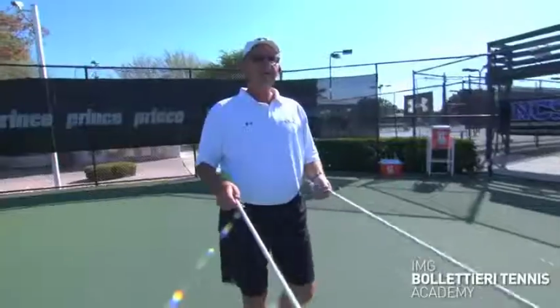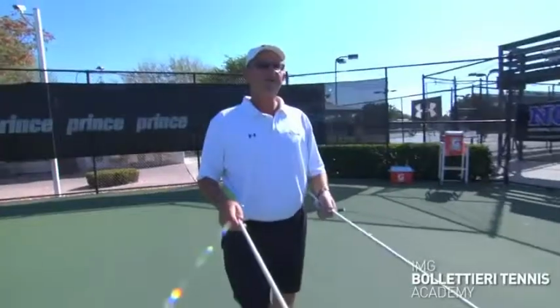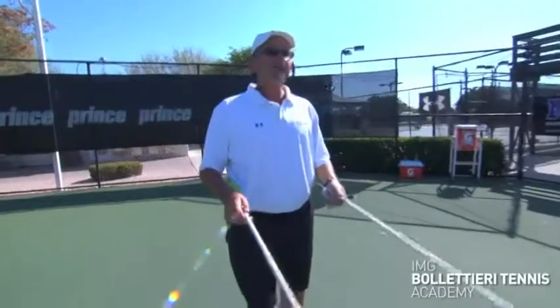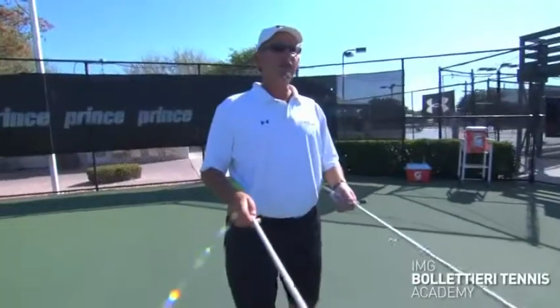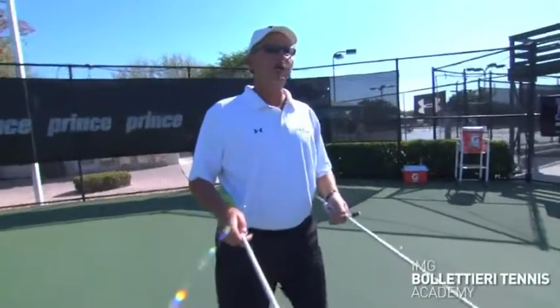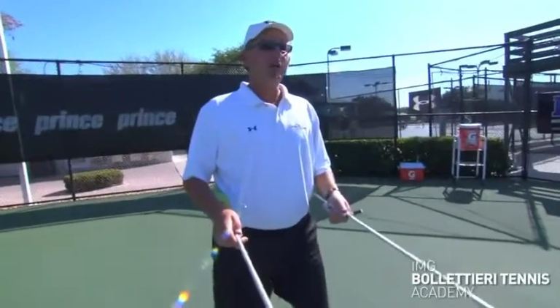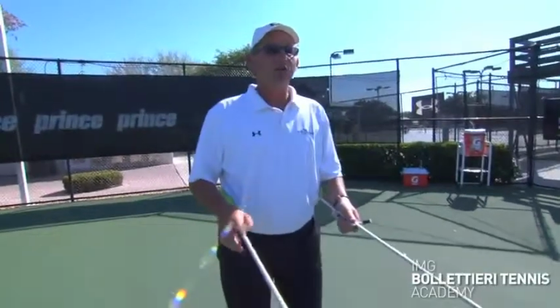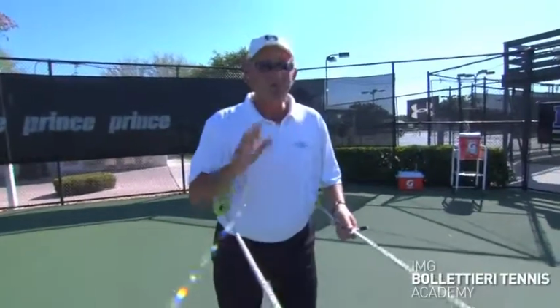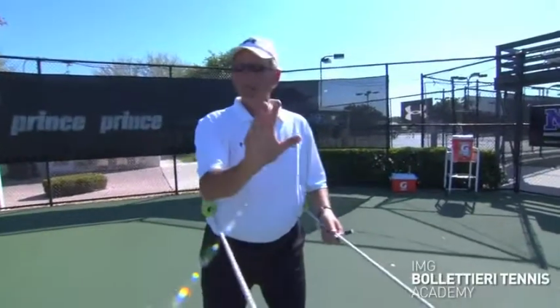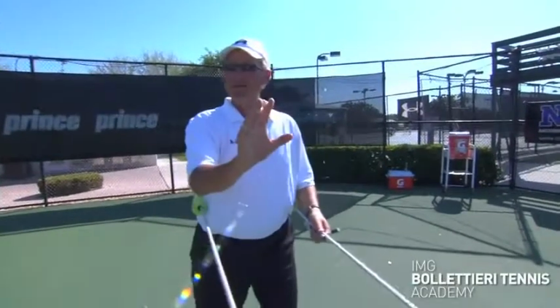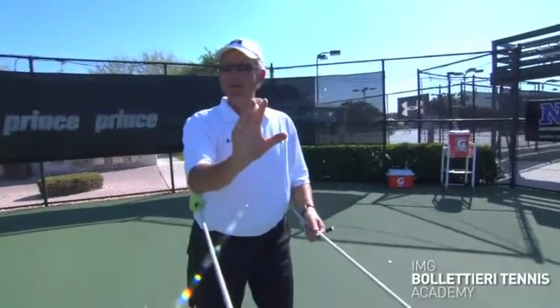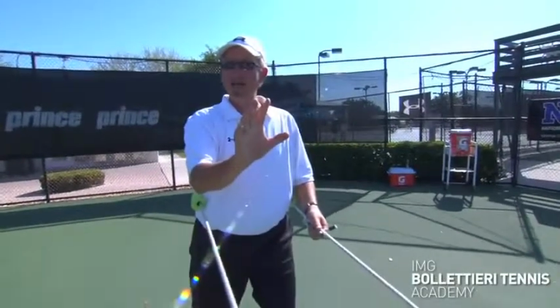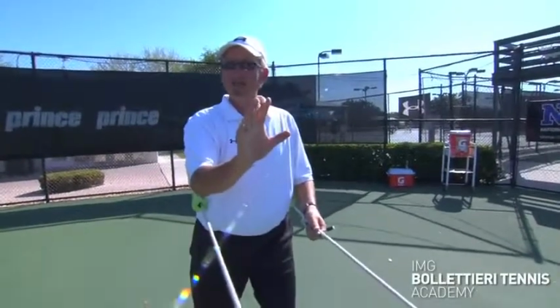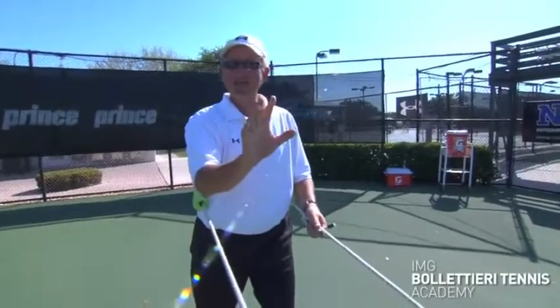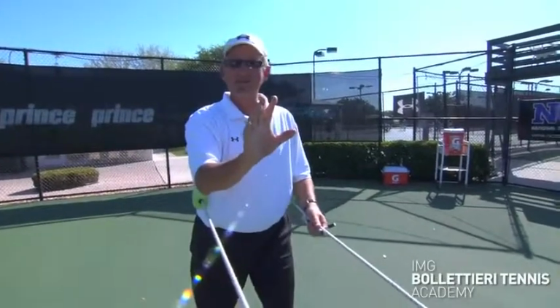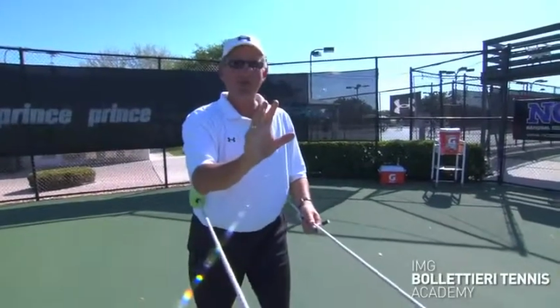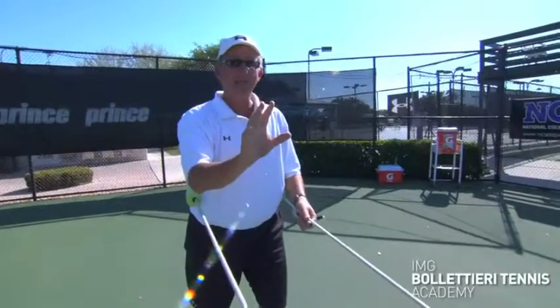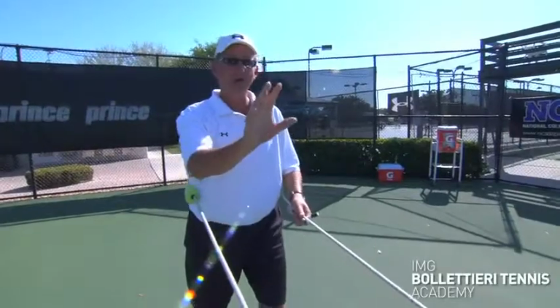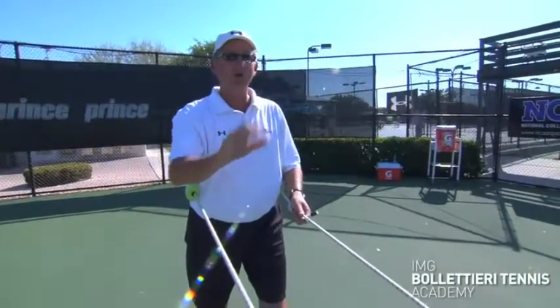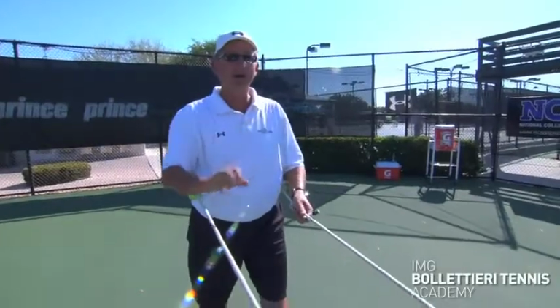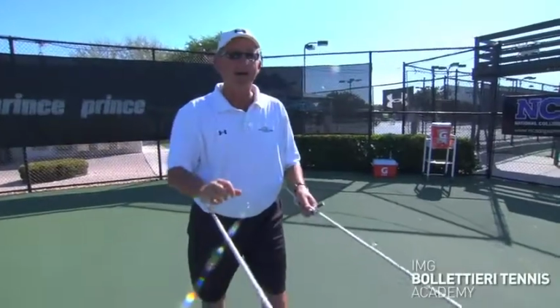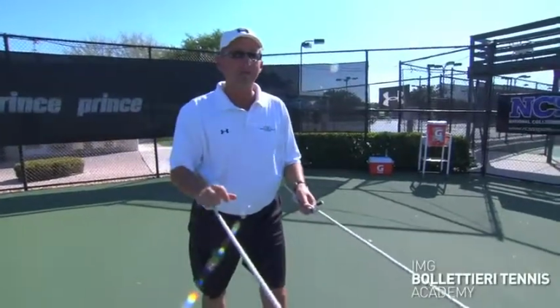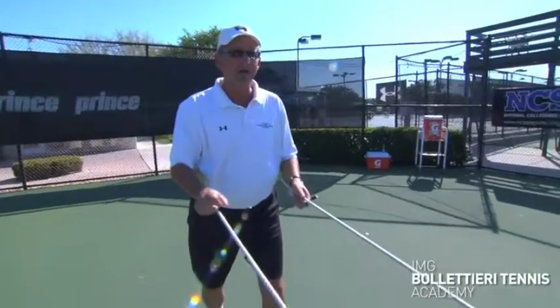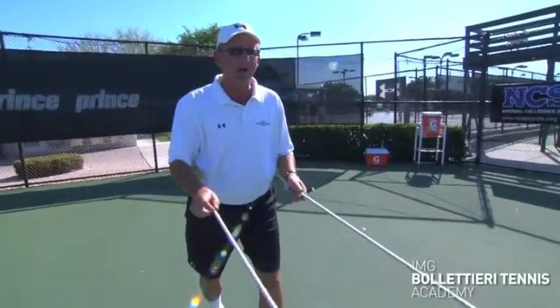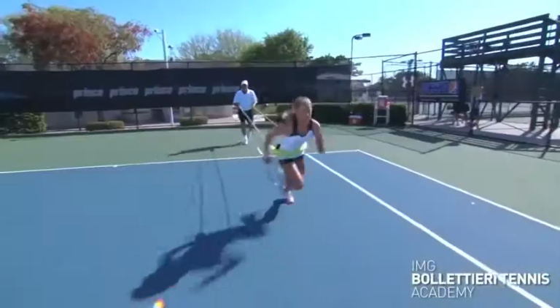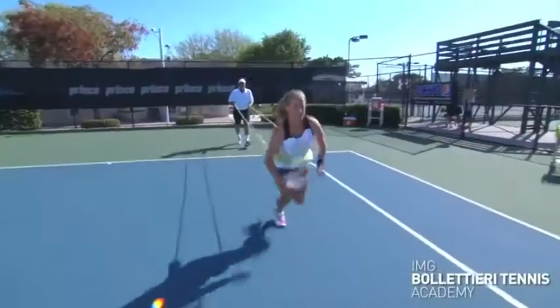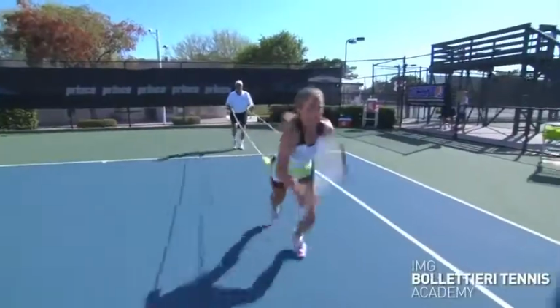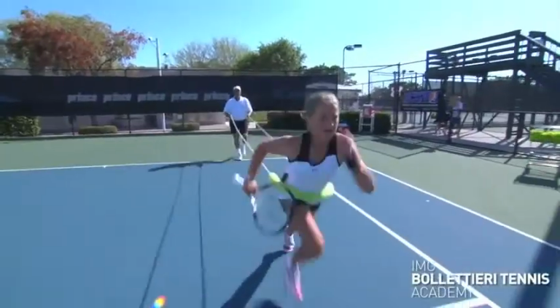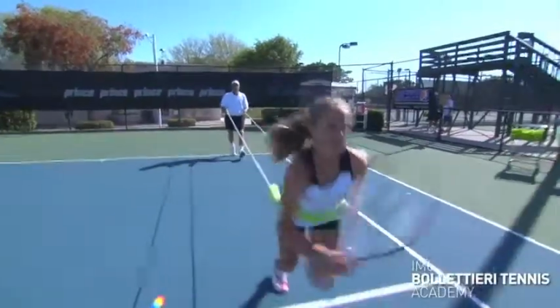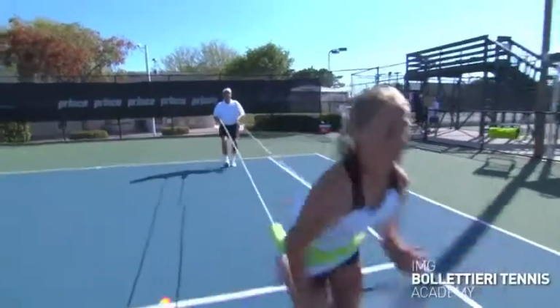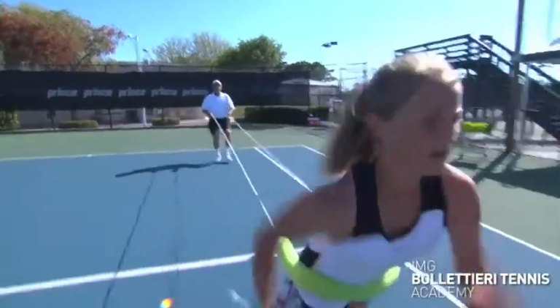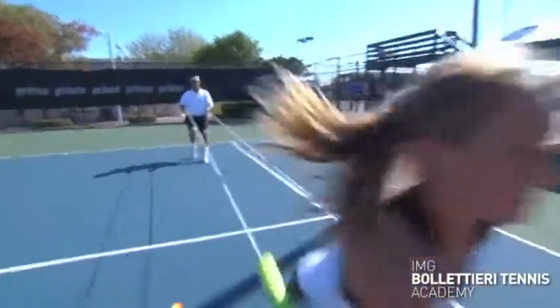Now if I just tell her to sprint to the net as fast as she can — watch her lower body. Ready, go. She never turns her hips away.